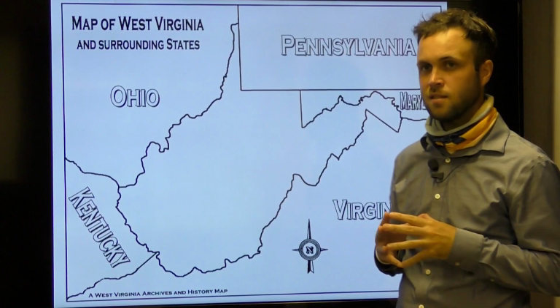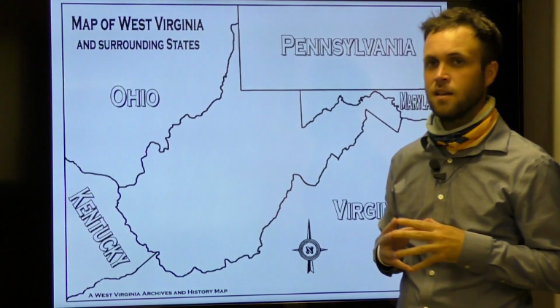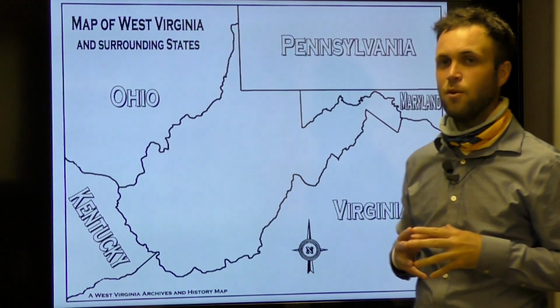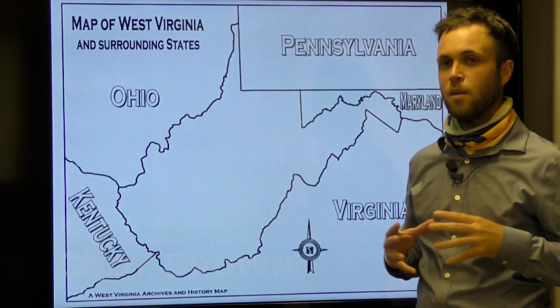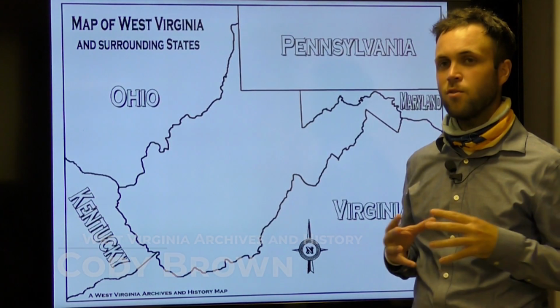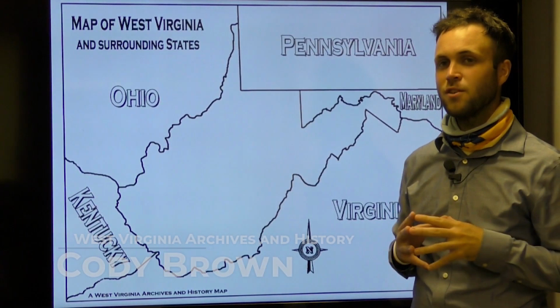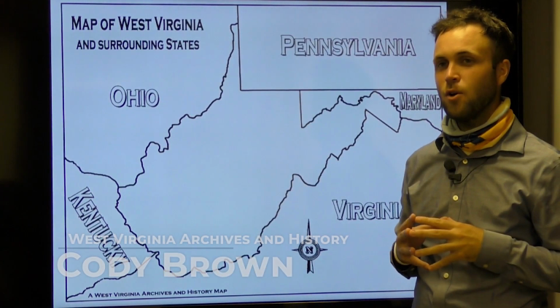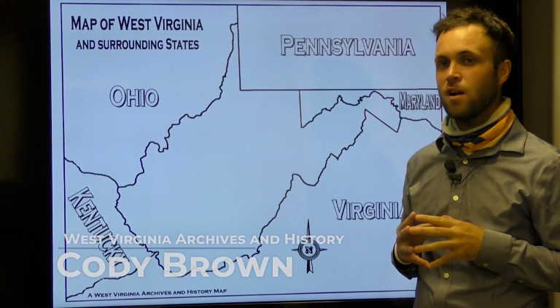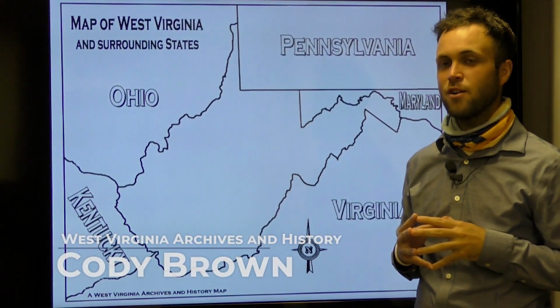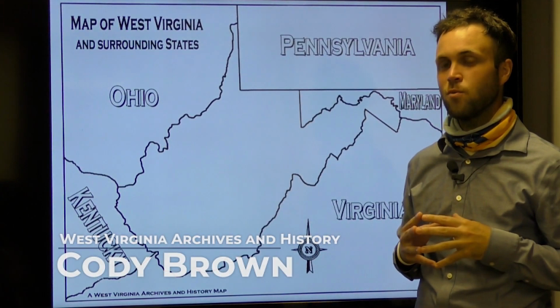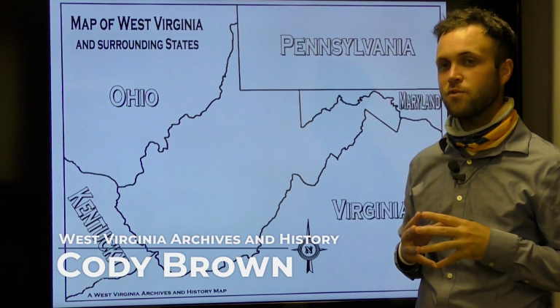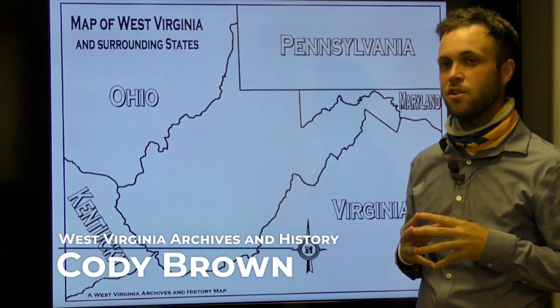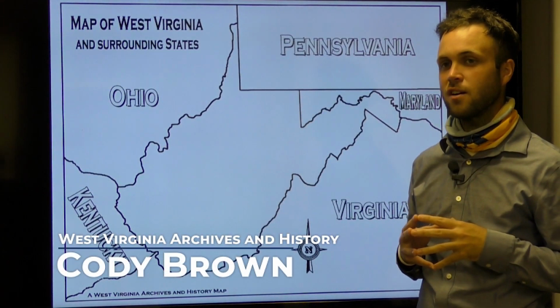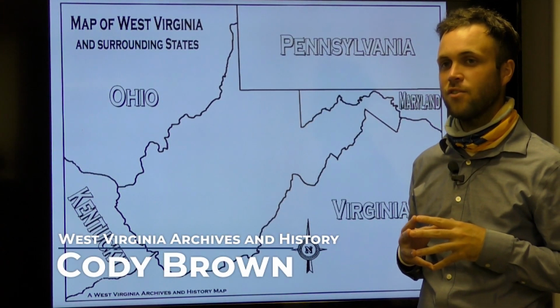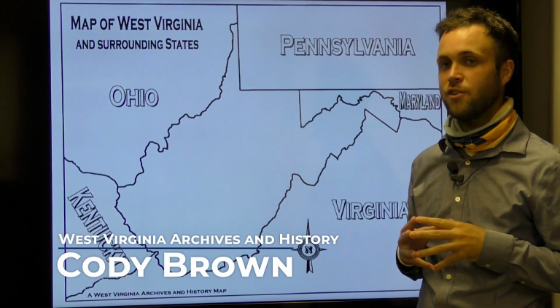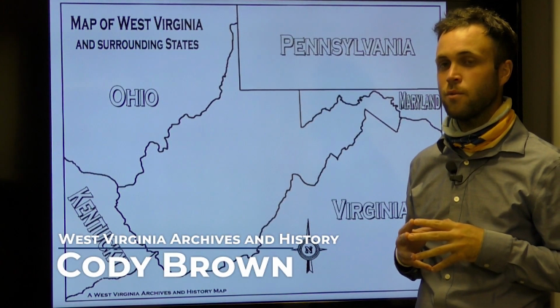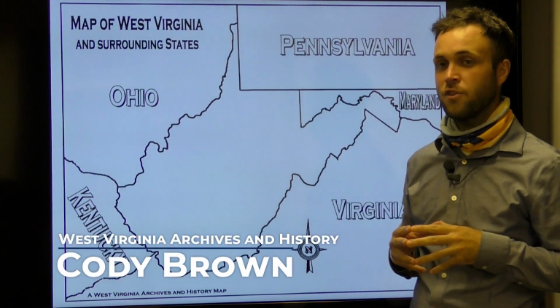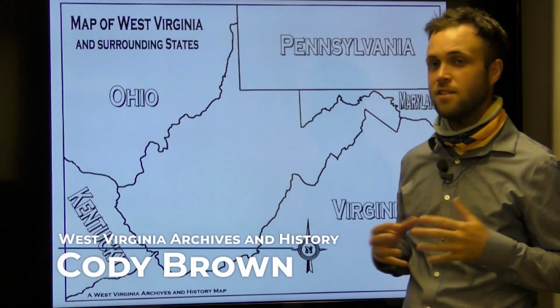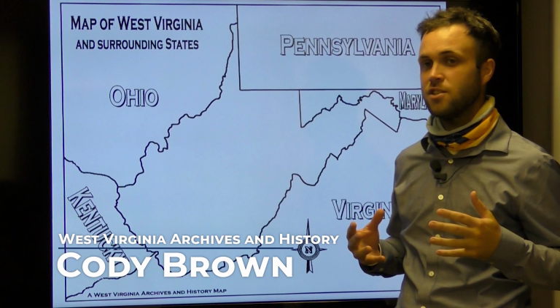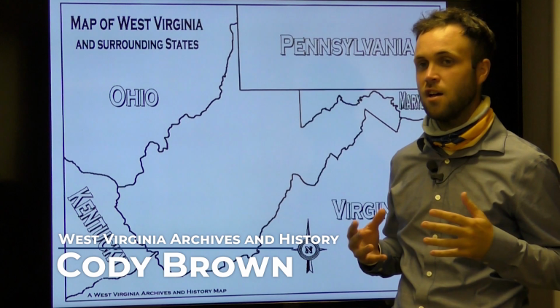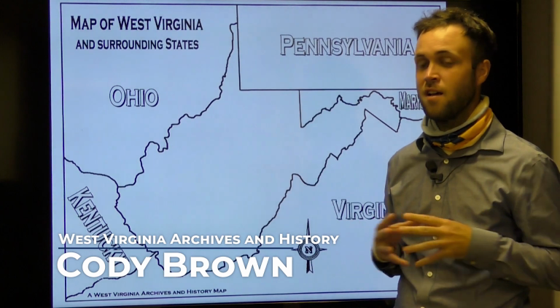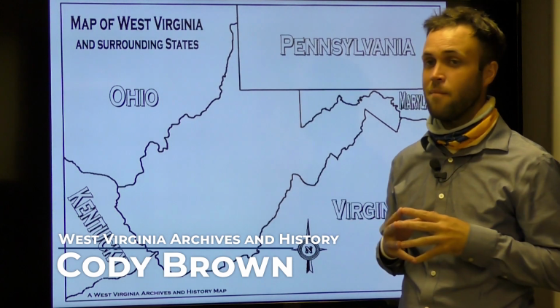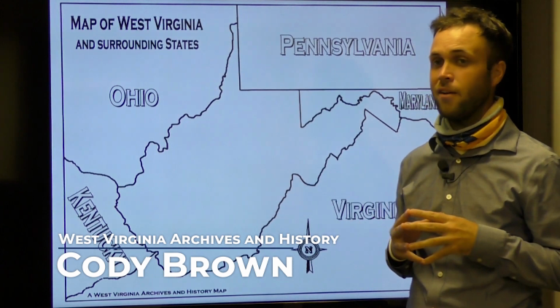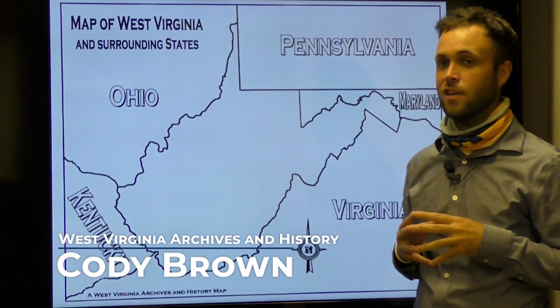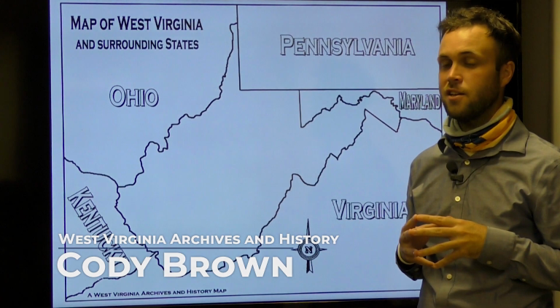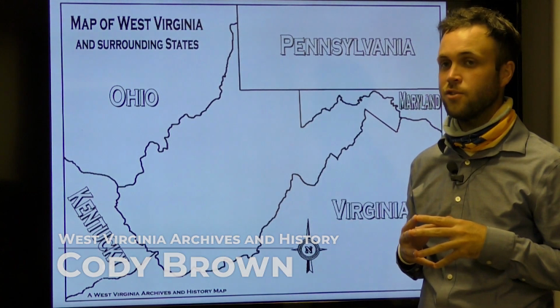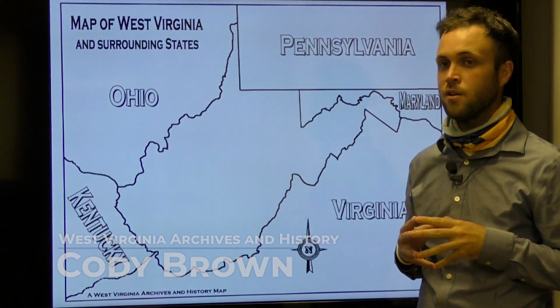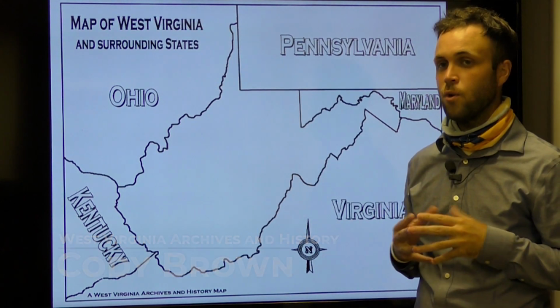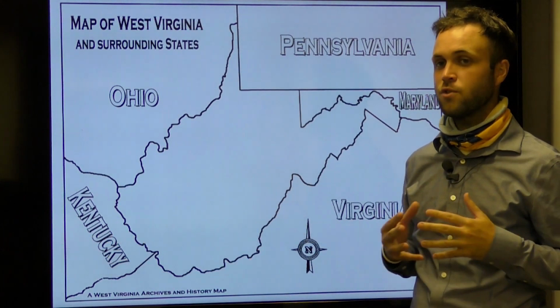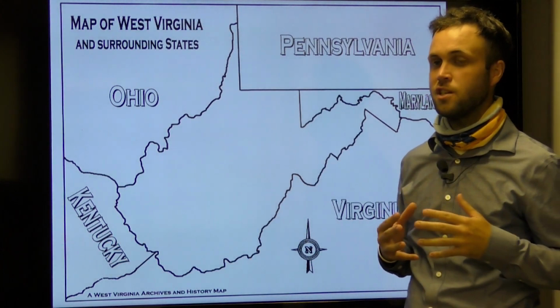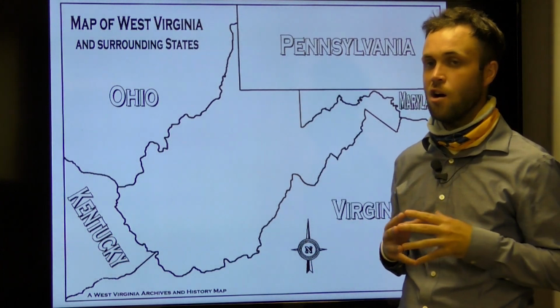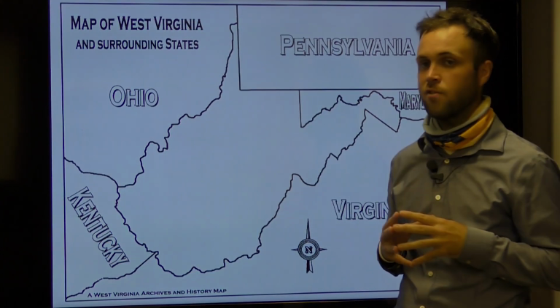Hey, what's up everyone. Cody Brown here from West Virginia Archives and History with today's edition of Mountain State History: West Virginia Geography.